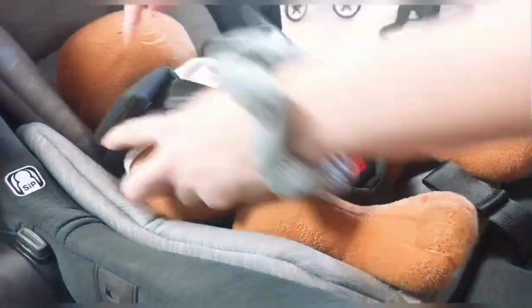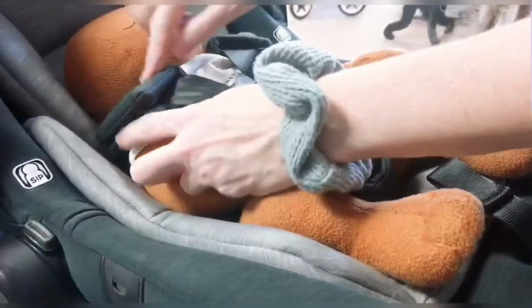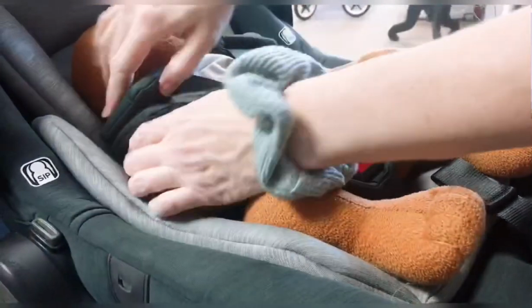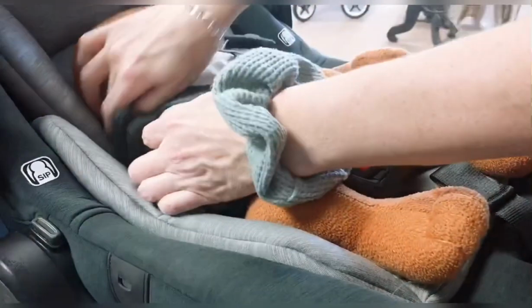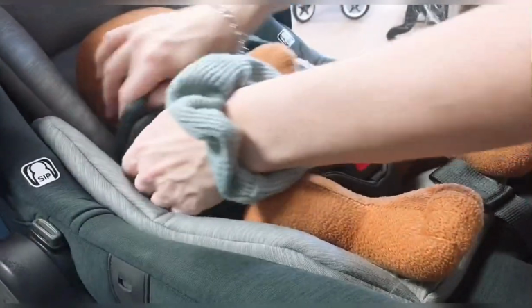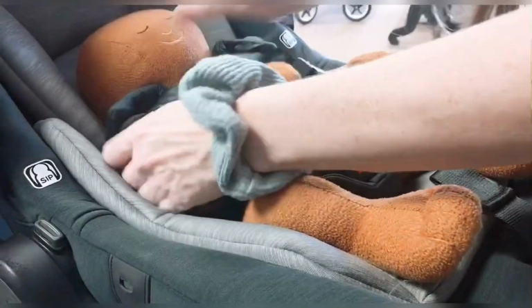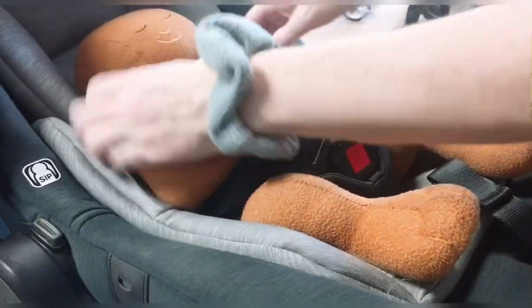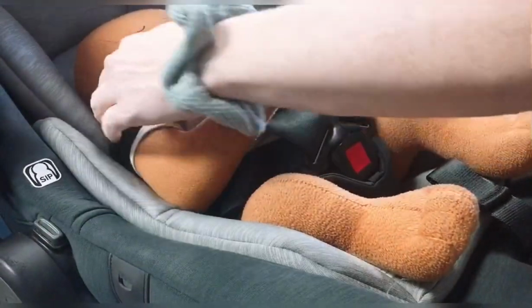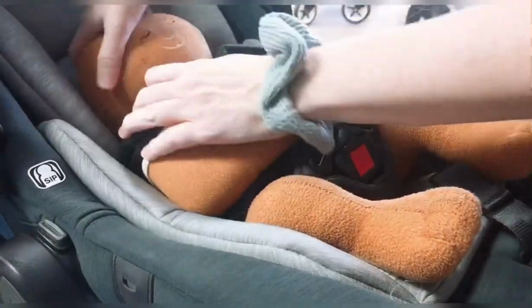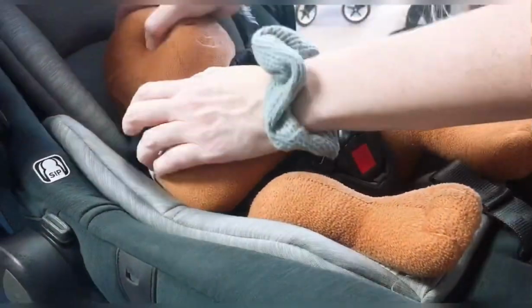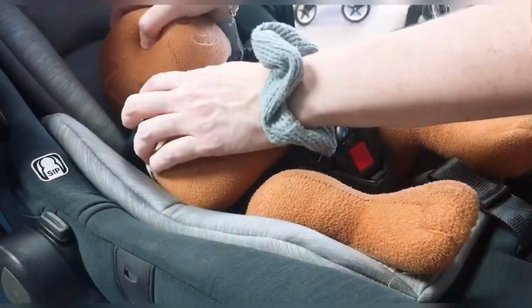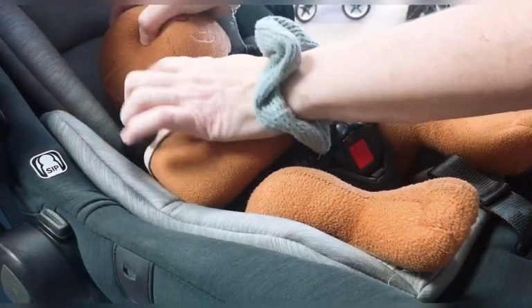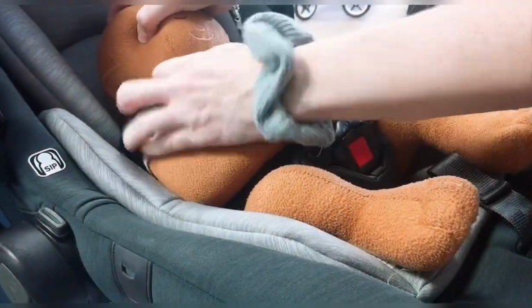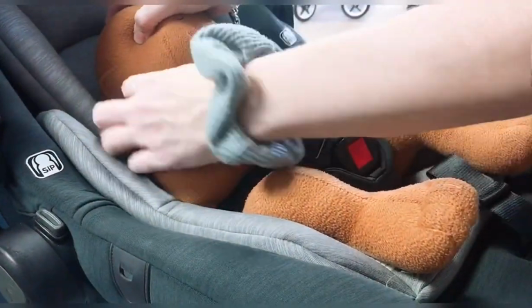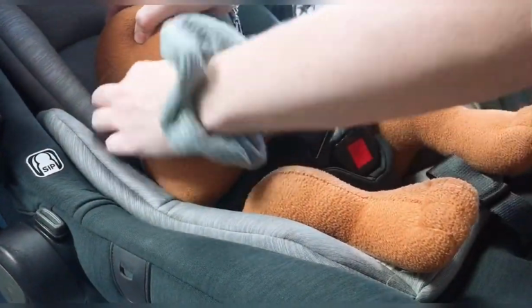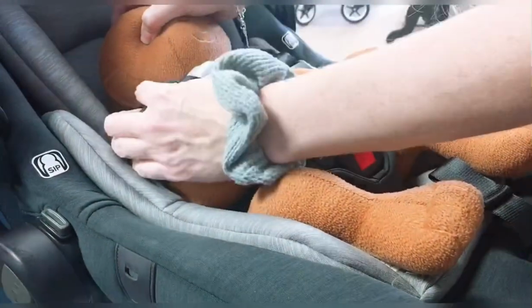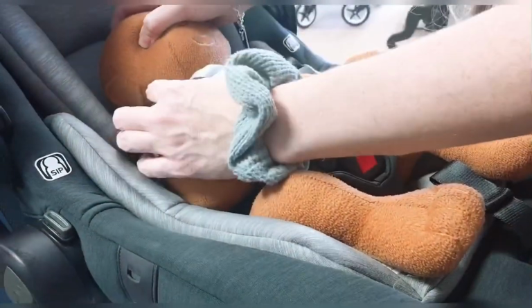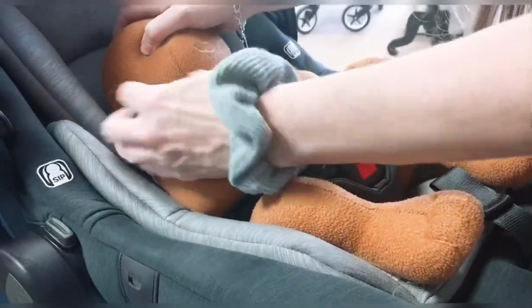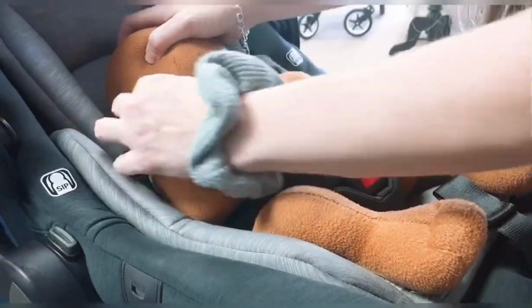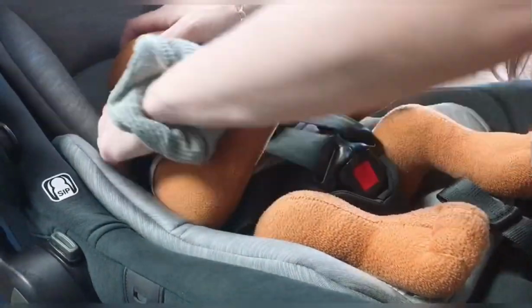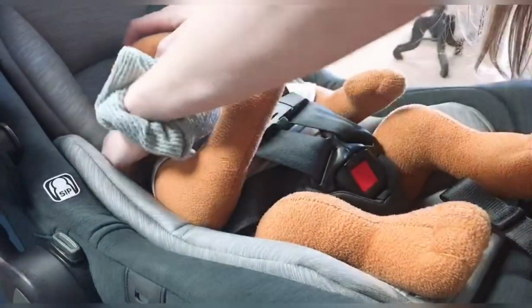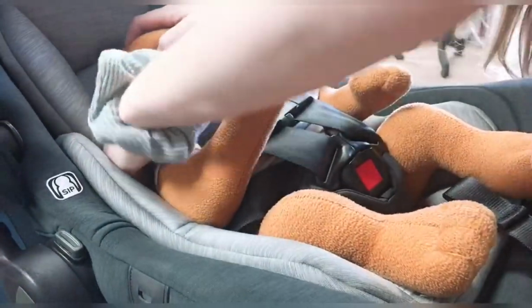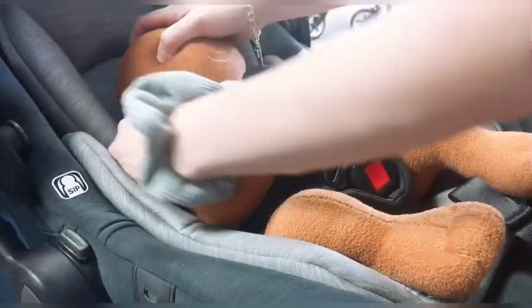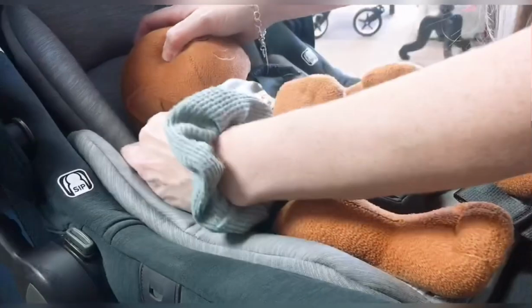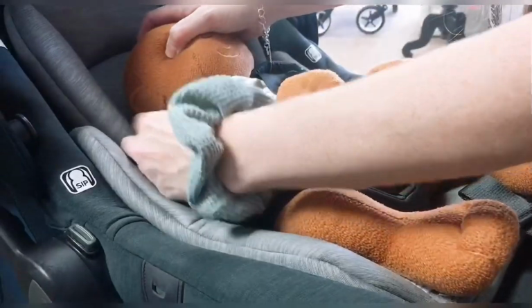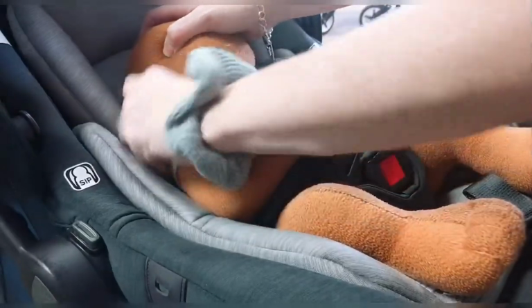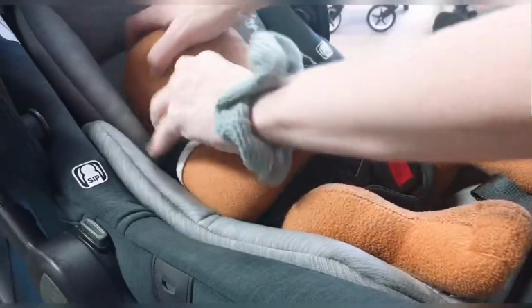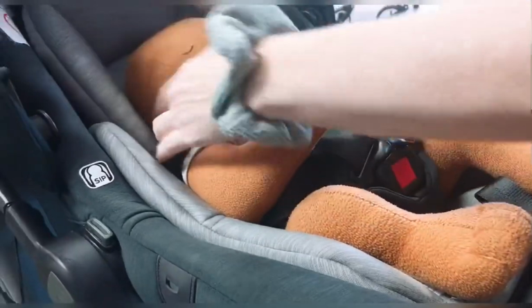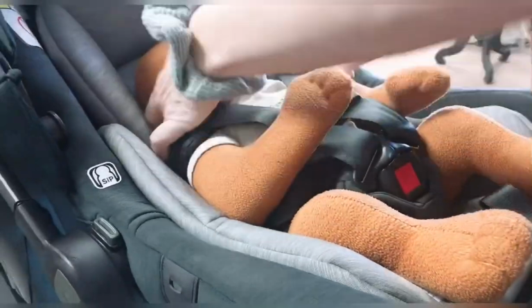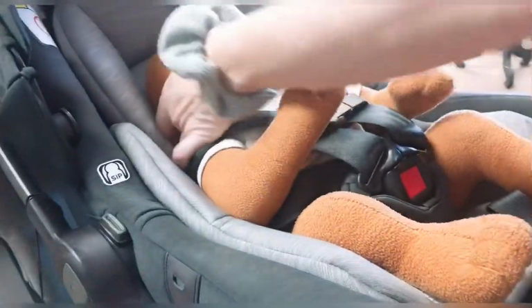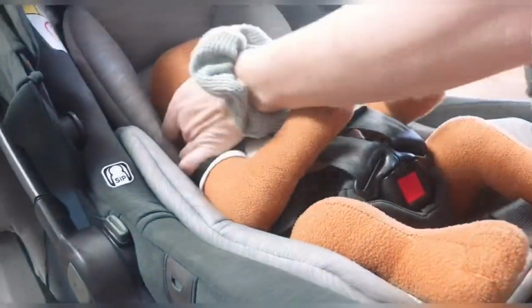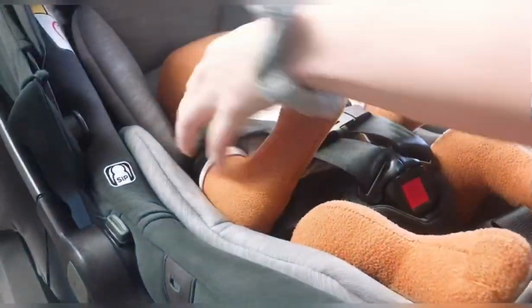Strap covers you're going to put on top of the shoulders like a backpack strap. You don't want them too far back because they will rub the neck. You're going to situate those.